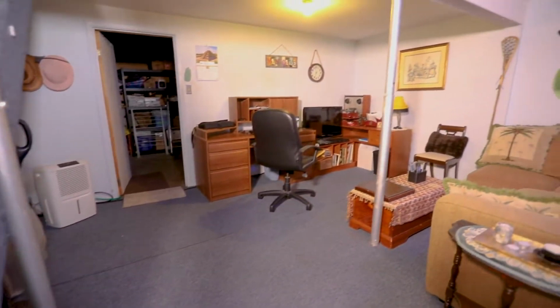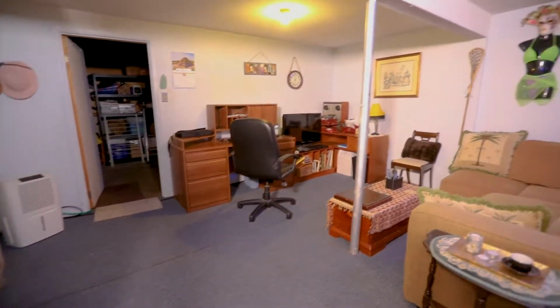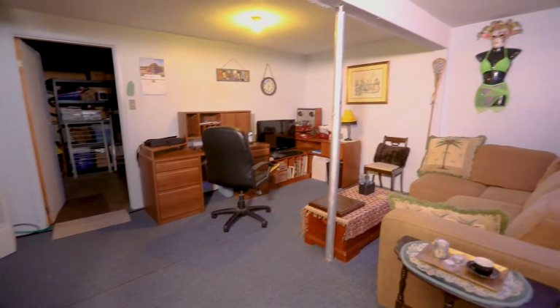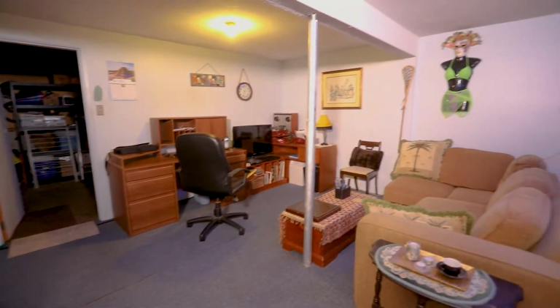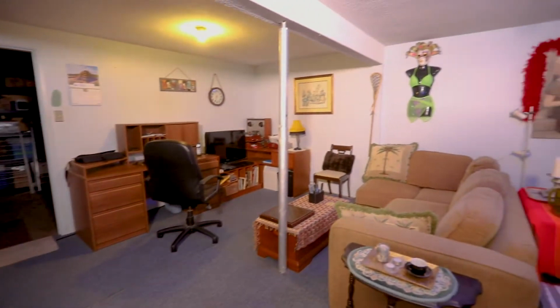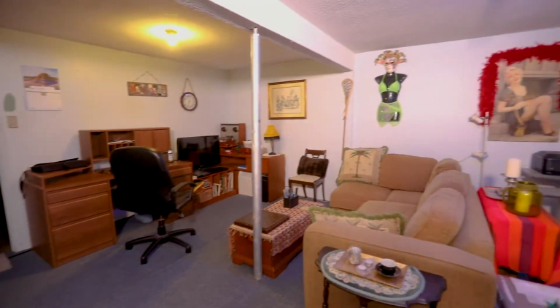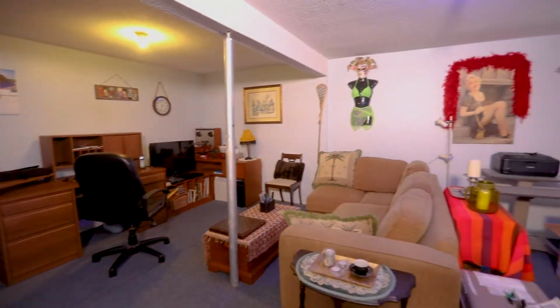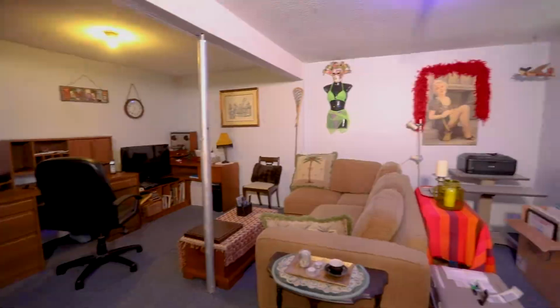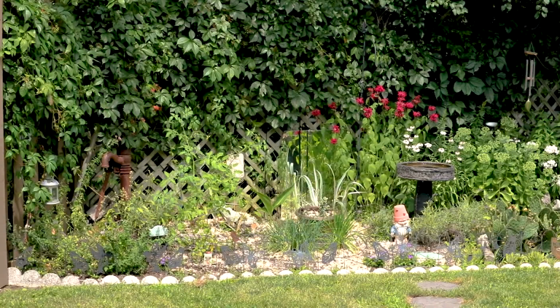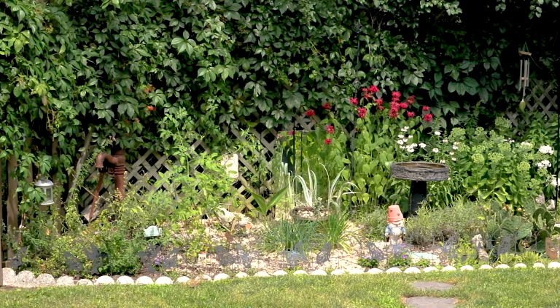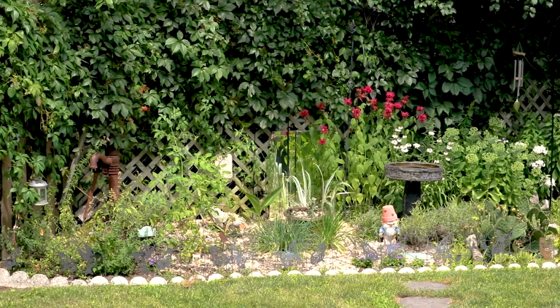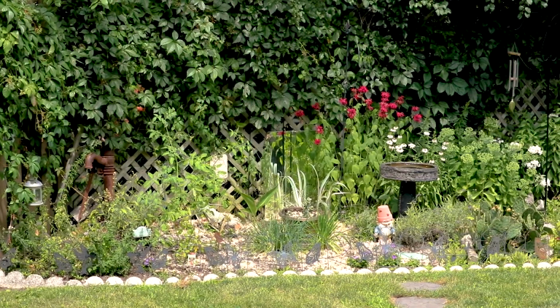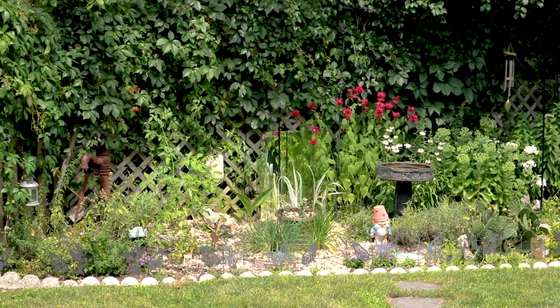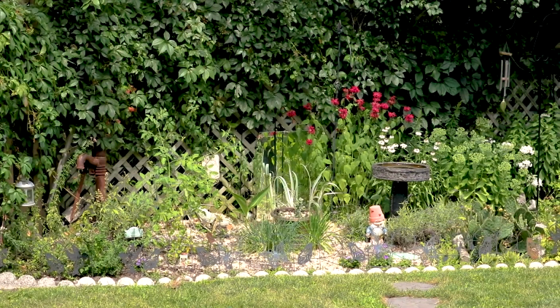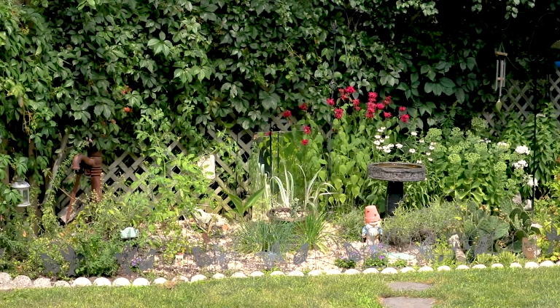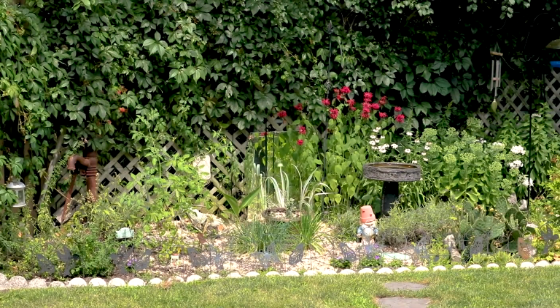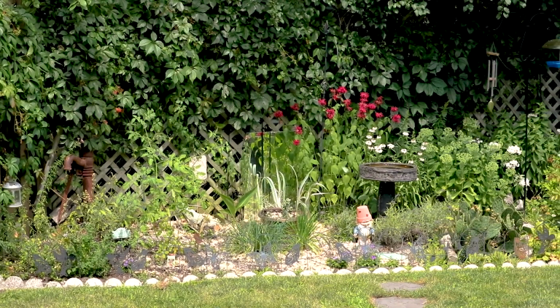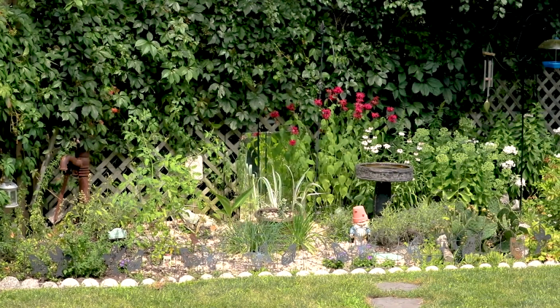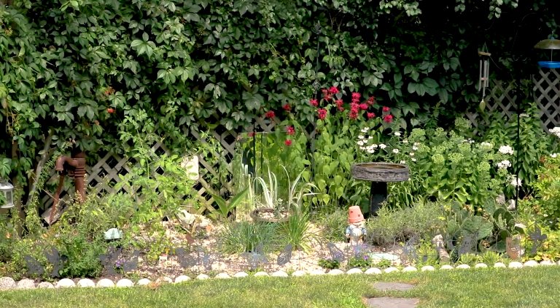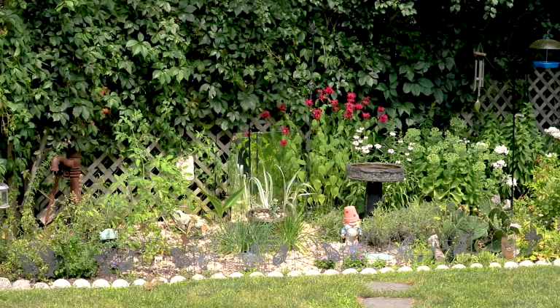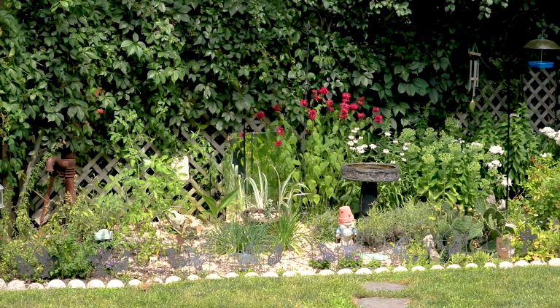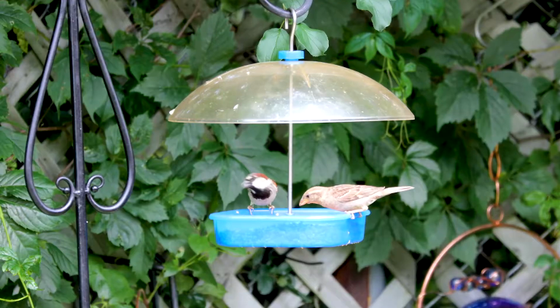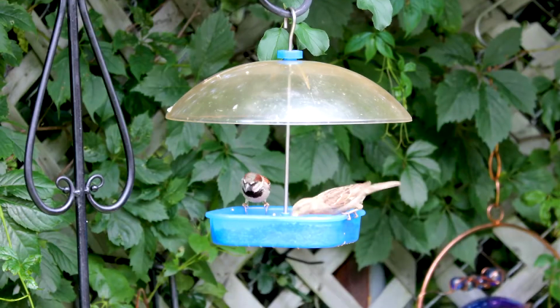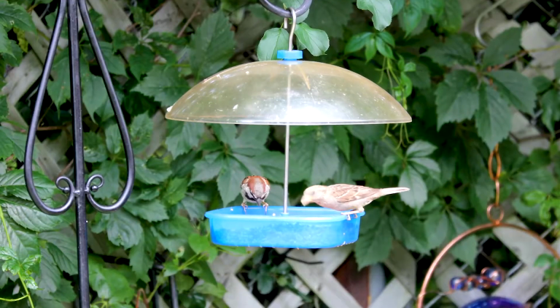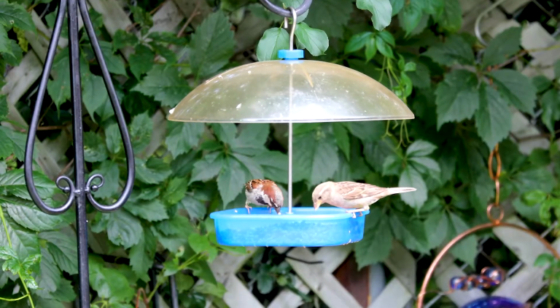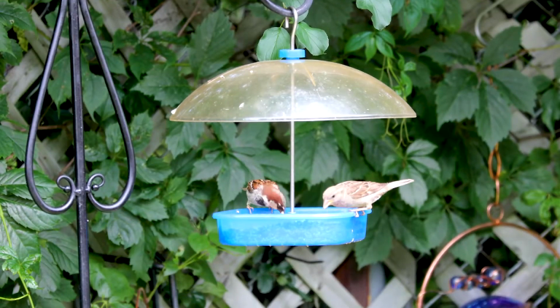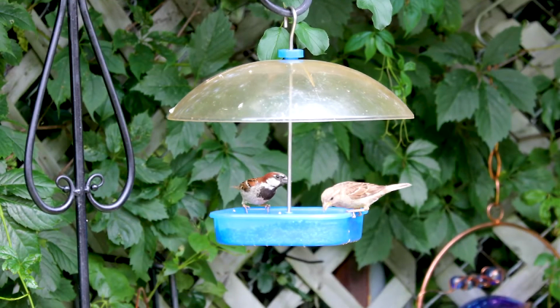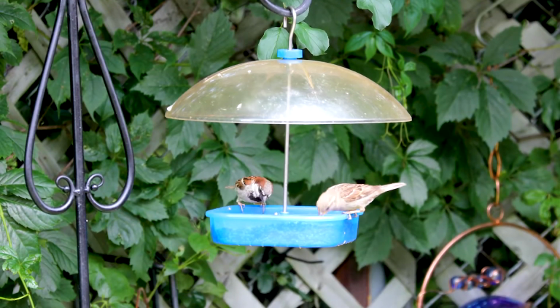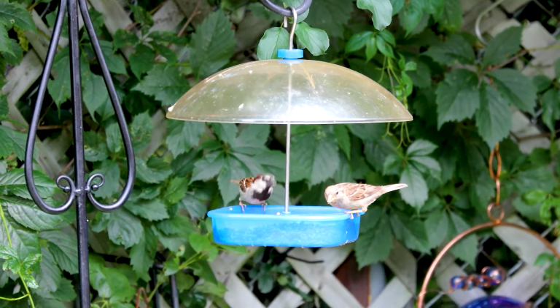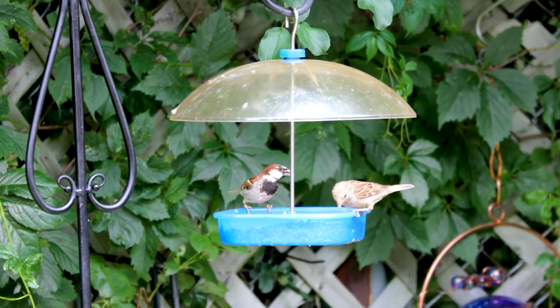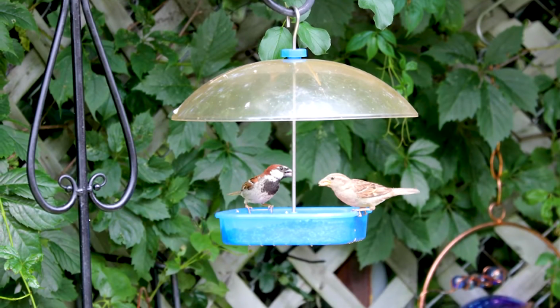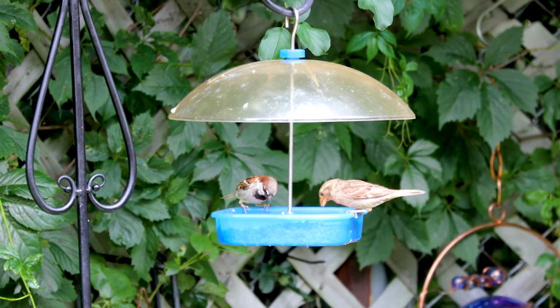You will enjoy the peaceful, tidy, and private back garden, and there is even a park next door. Move in today for easy living.